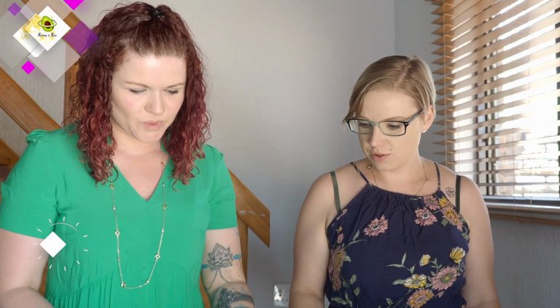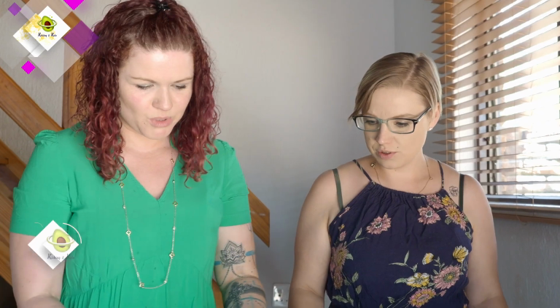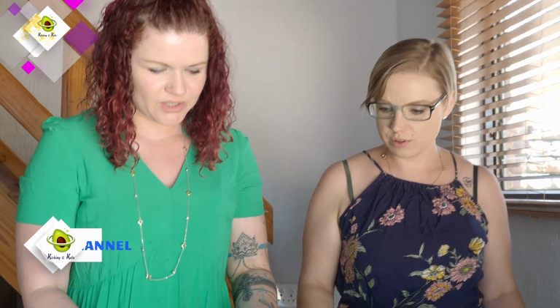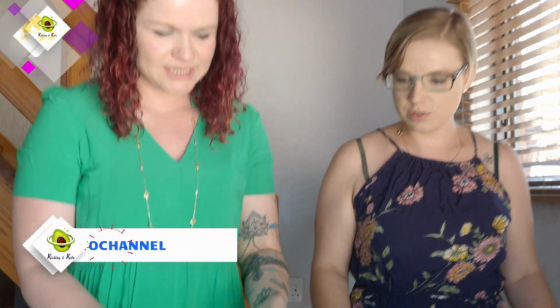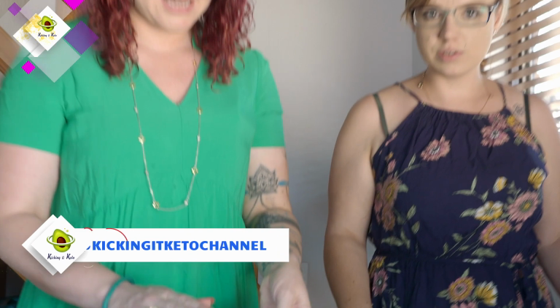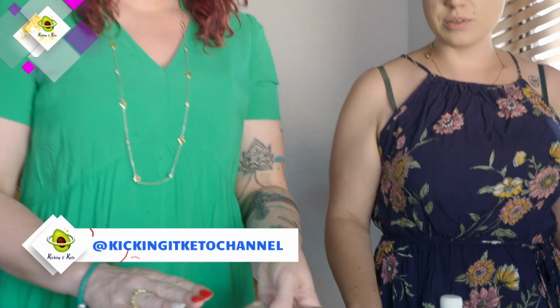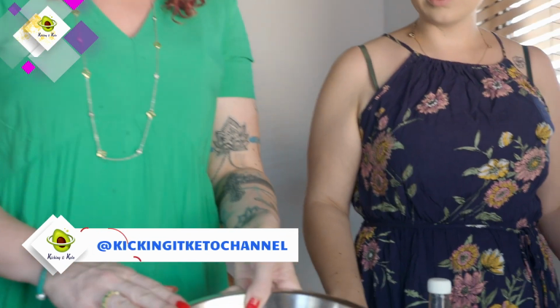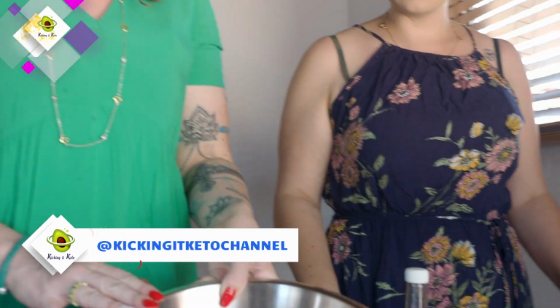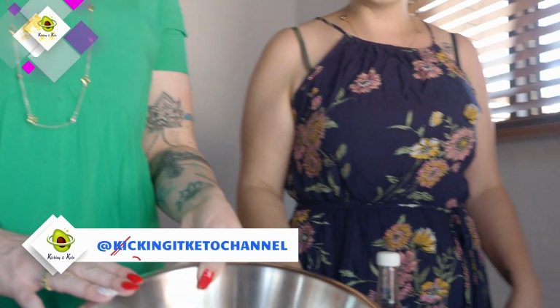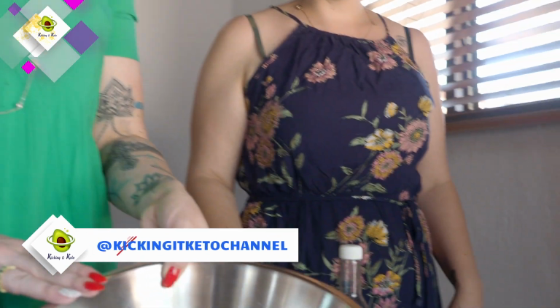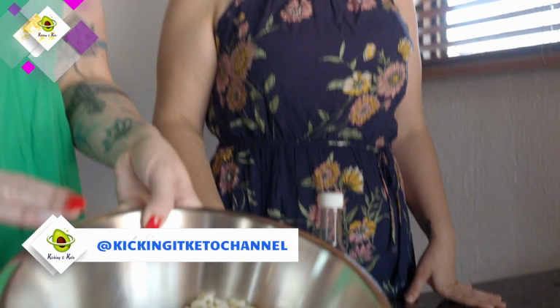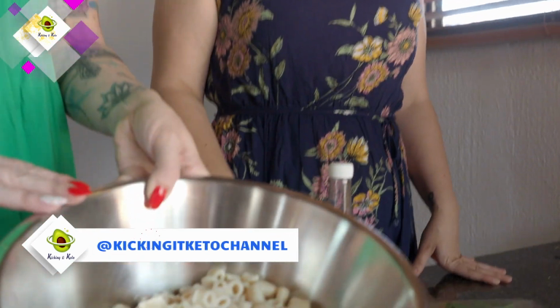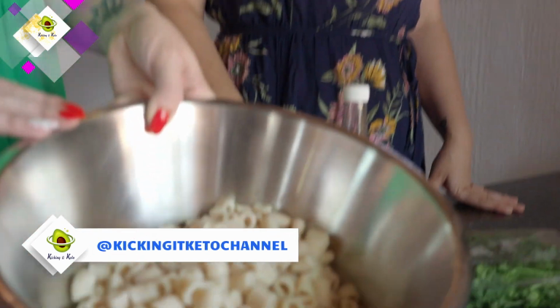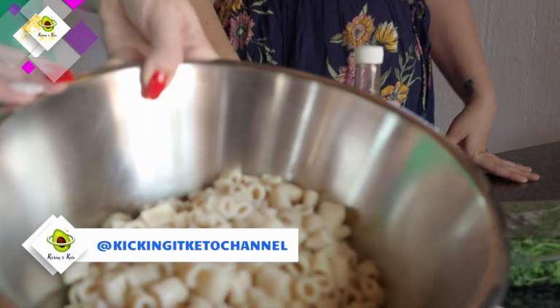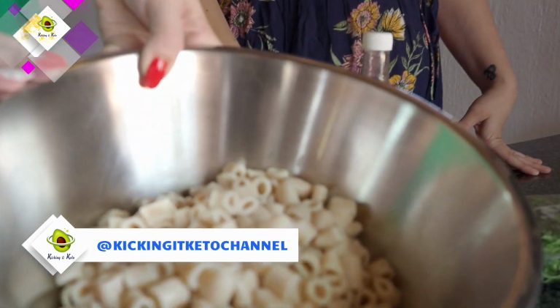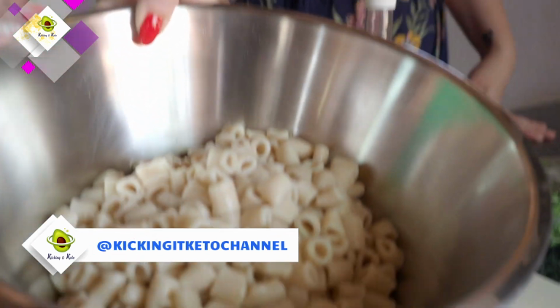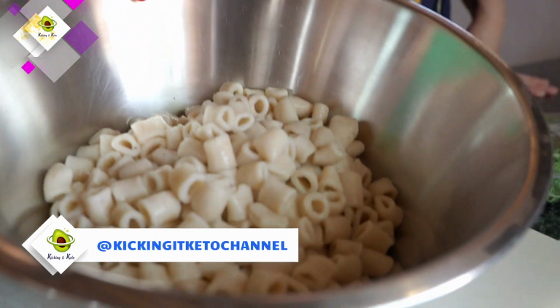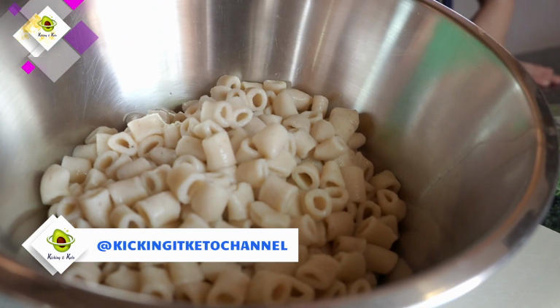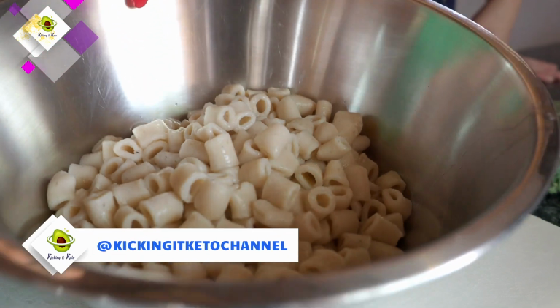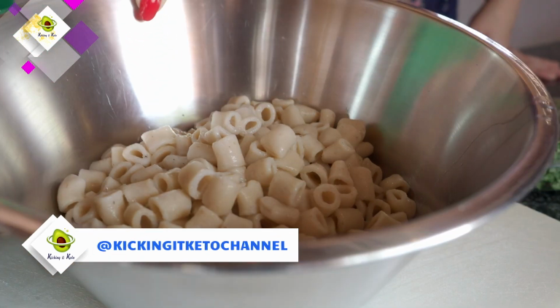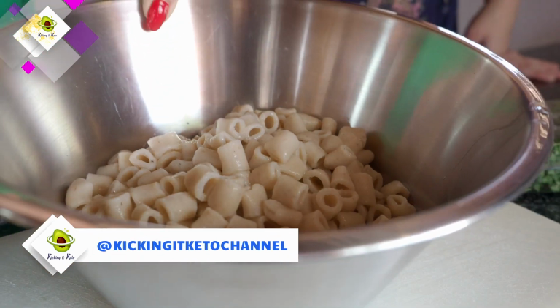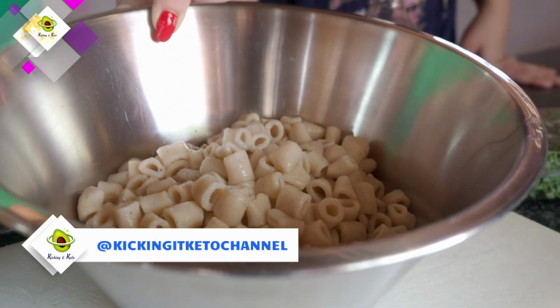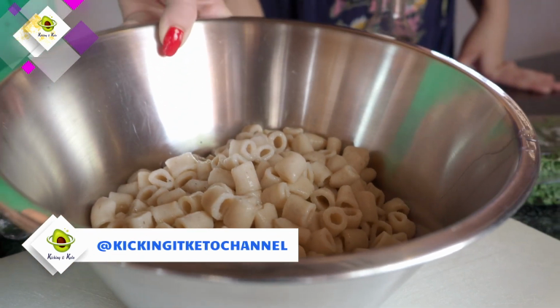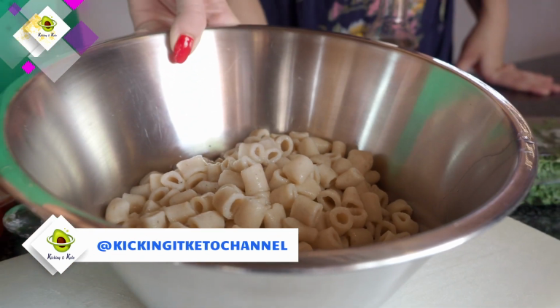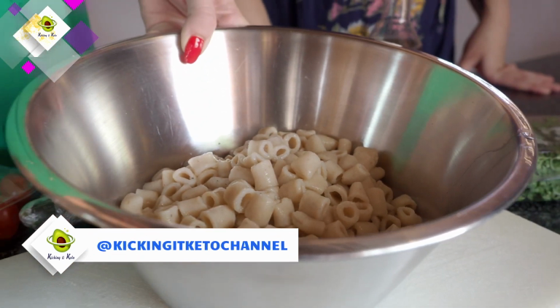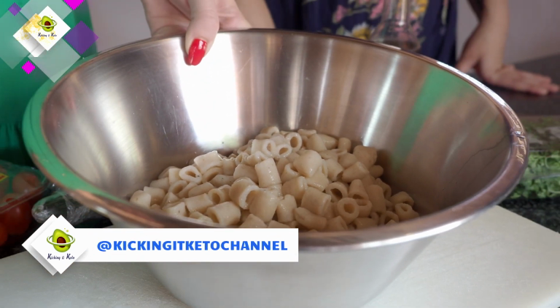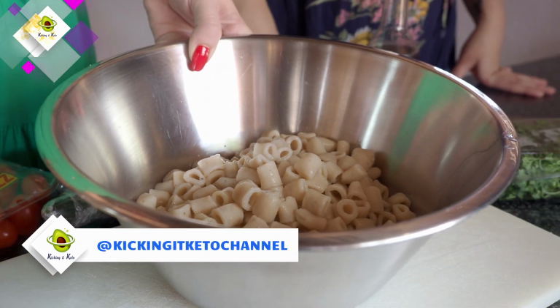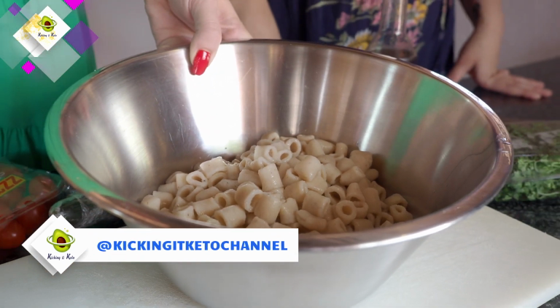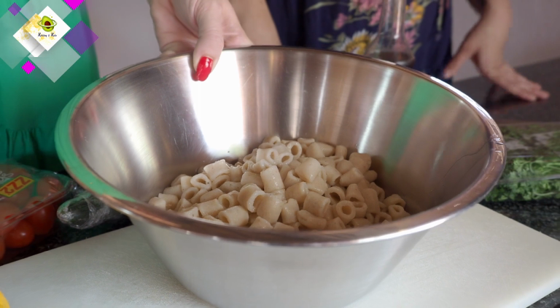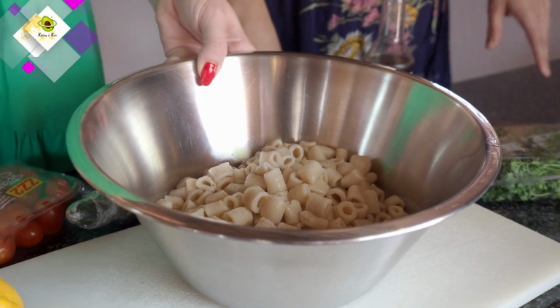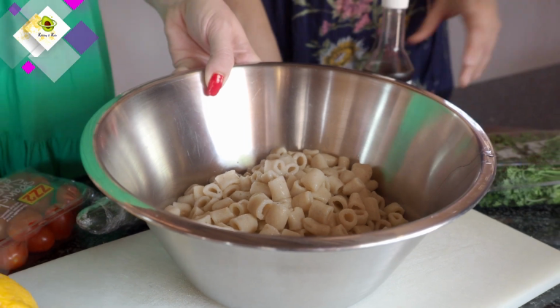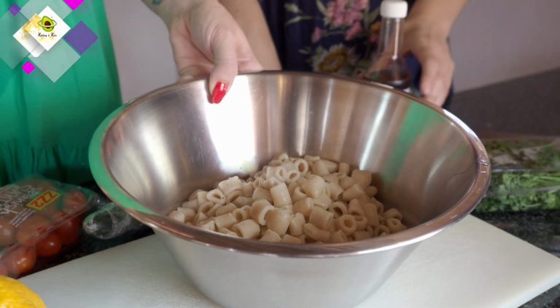We've pre-cooked our Gracious Bakers pasta as per the package instructions and now we're just going to chop all the ingredients to add in.